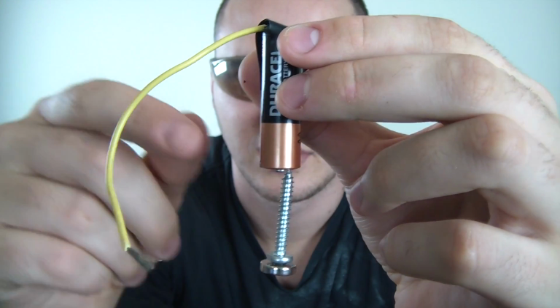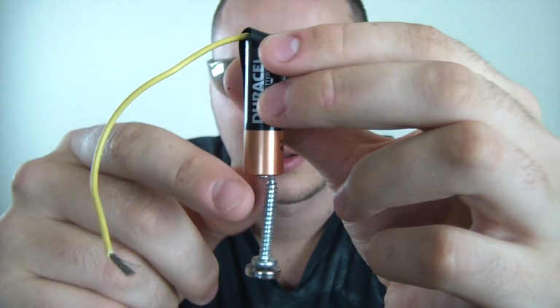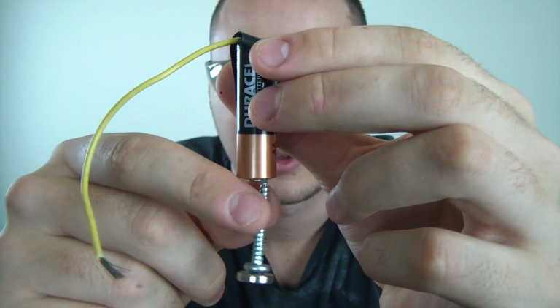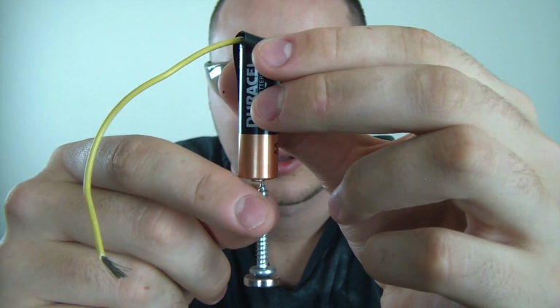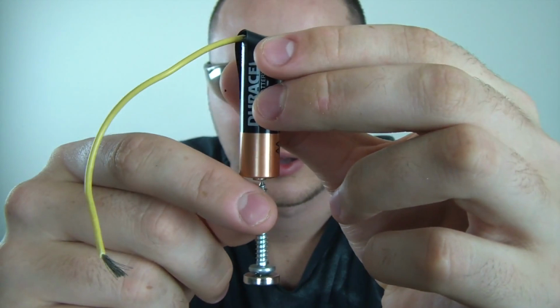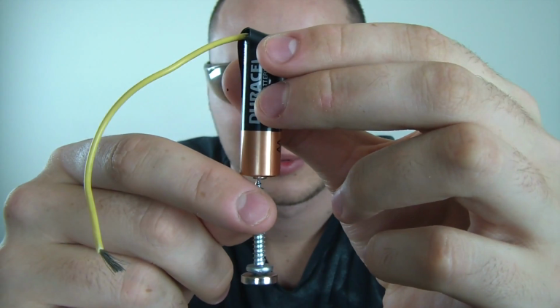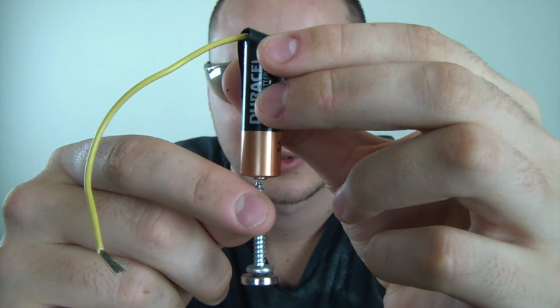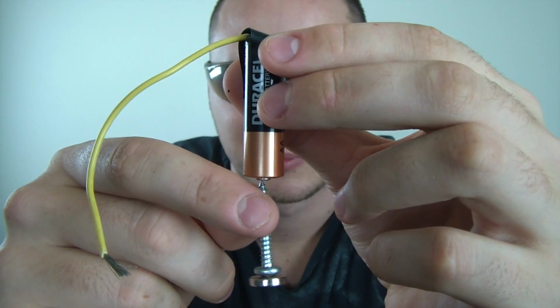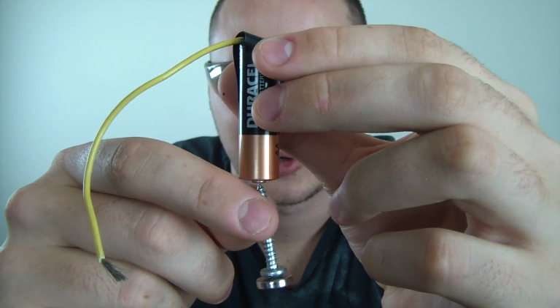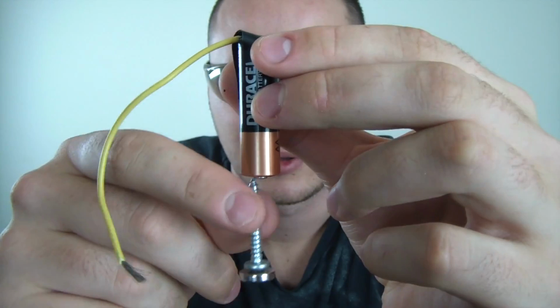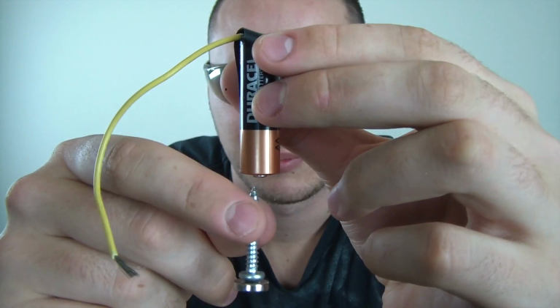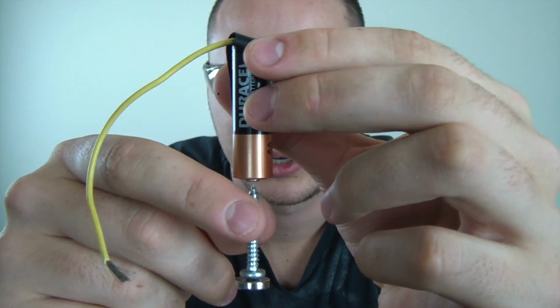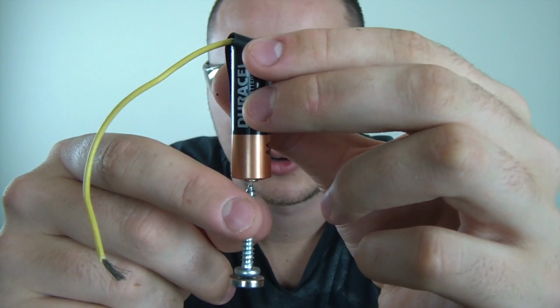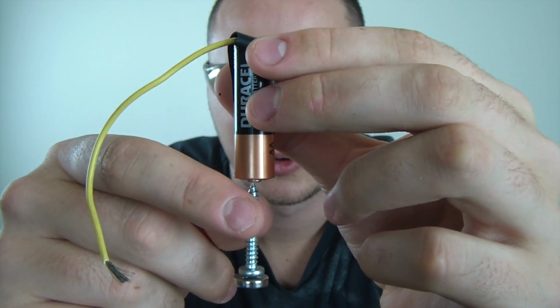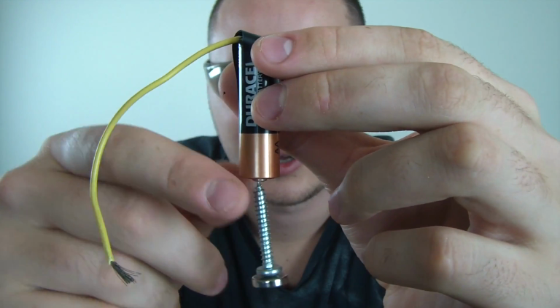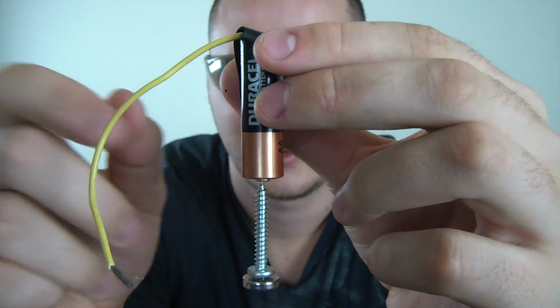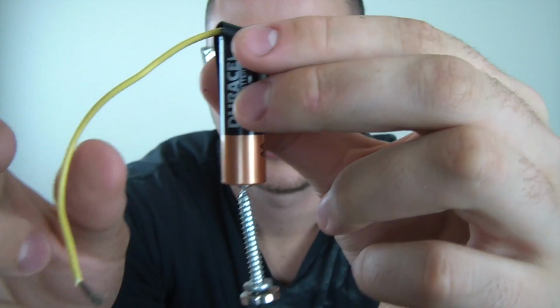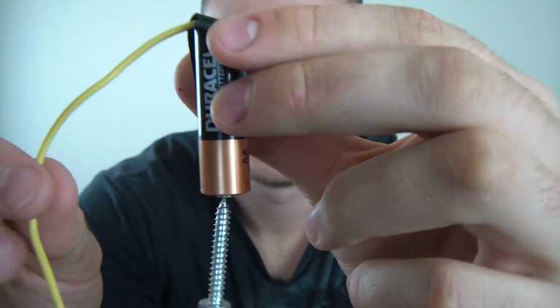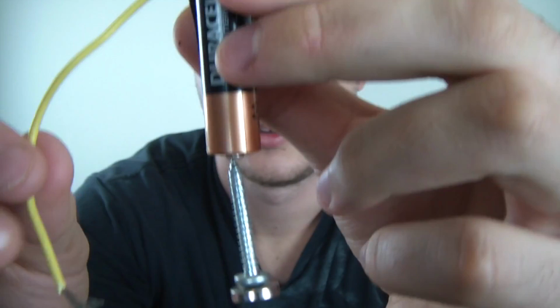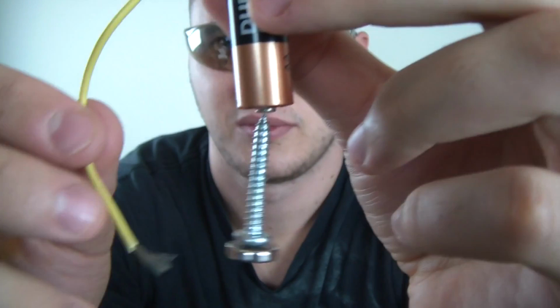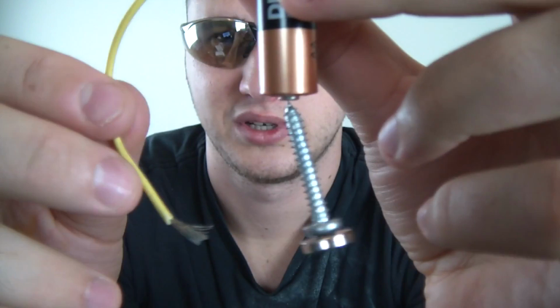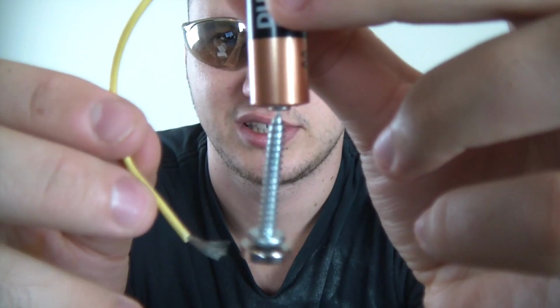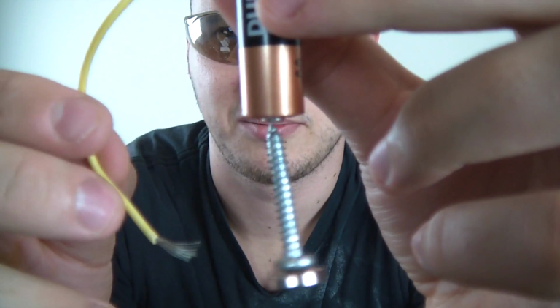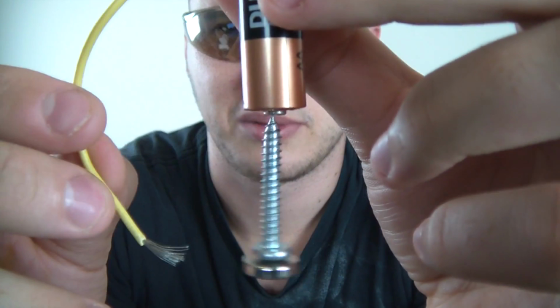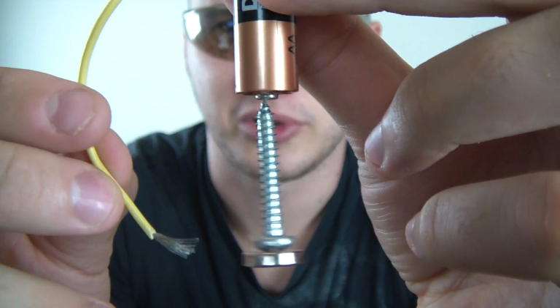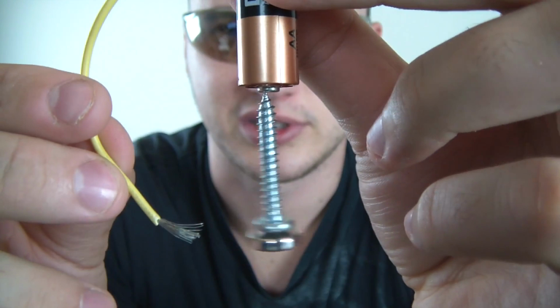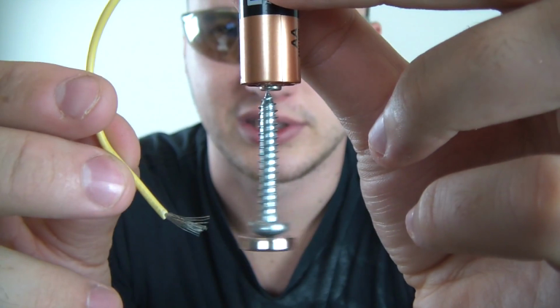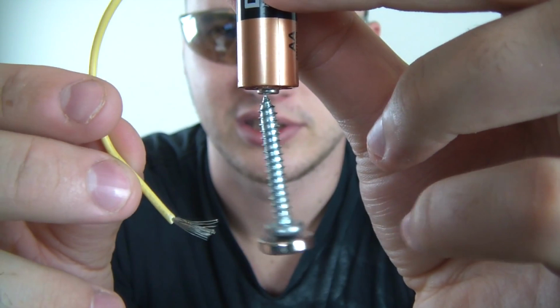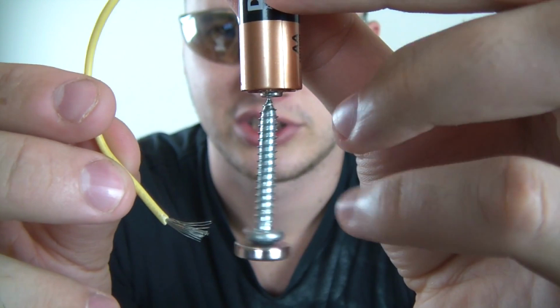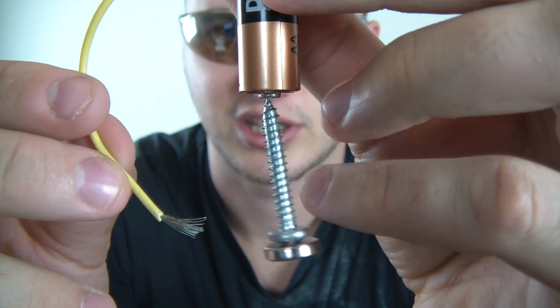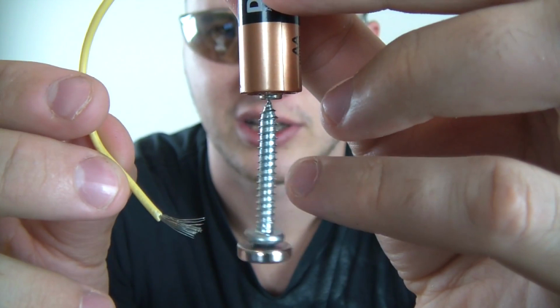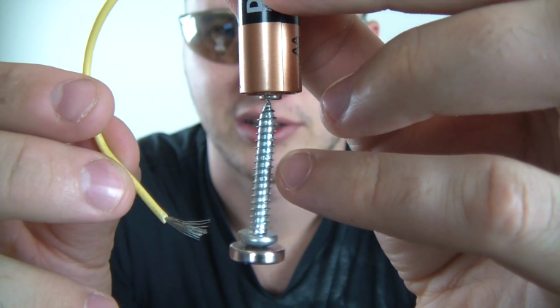Guess what happens — a little bit of smoke. Pretty cool, huh? Very simple motor. Let's check it out.